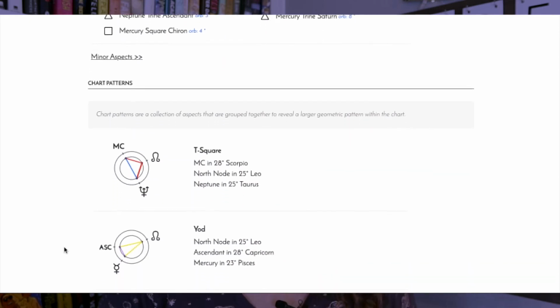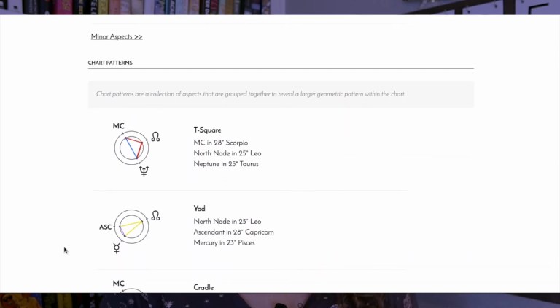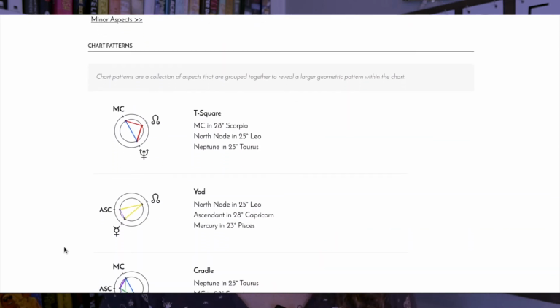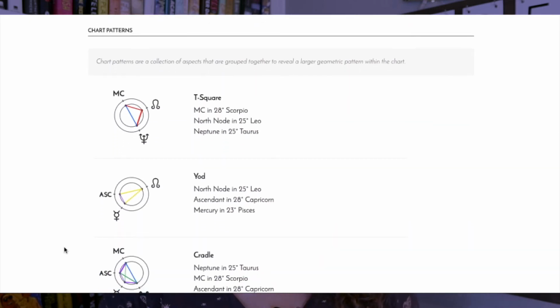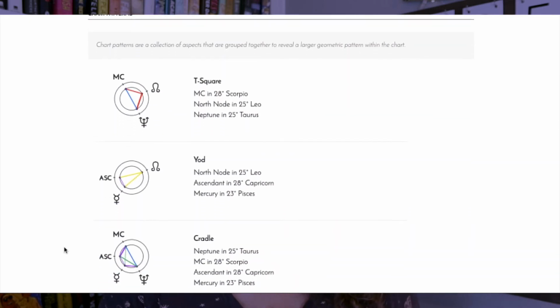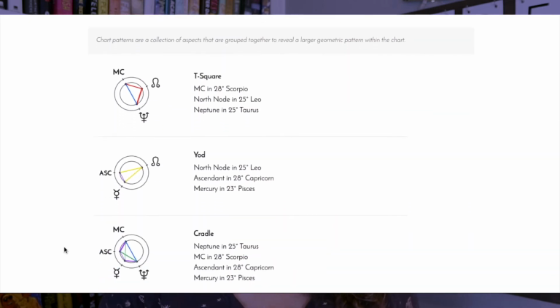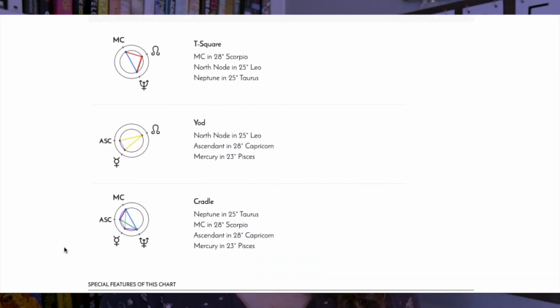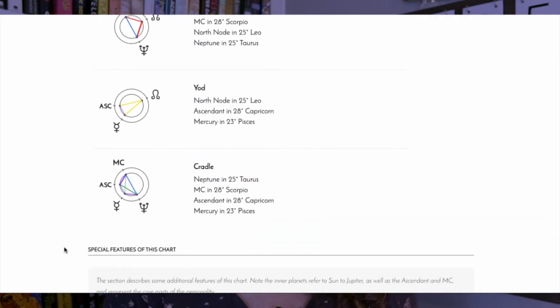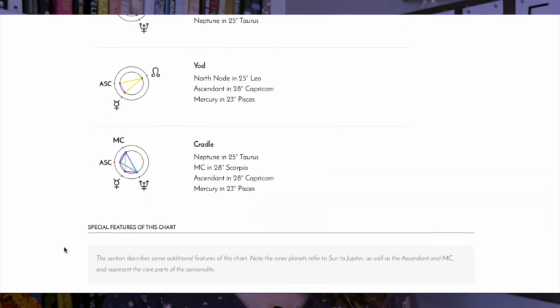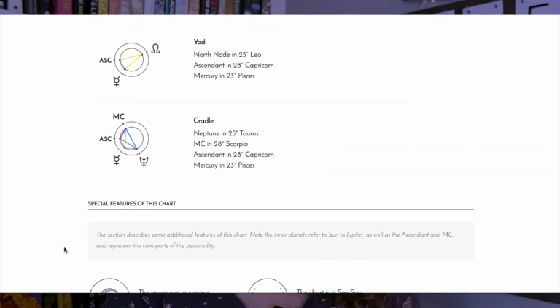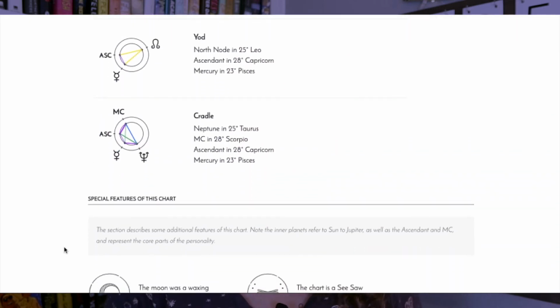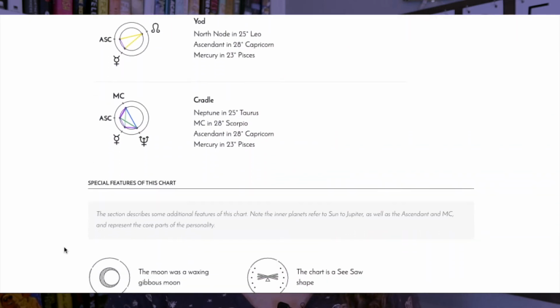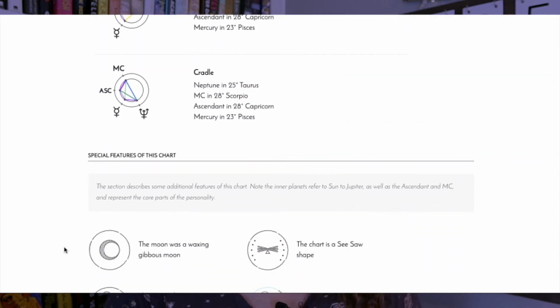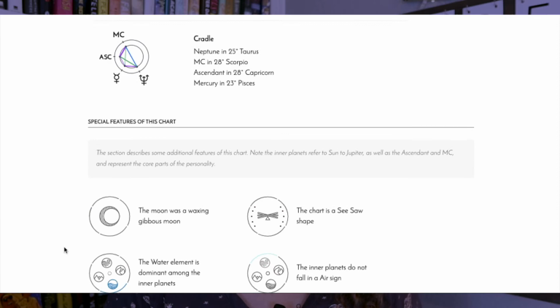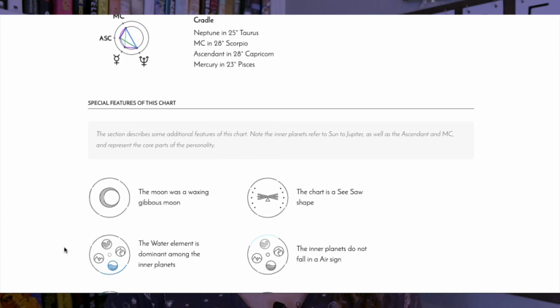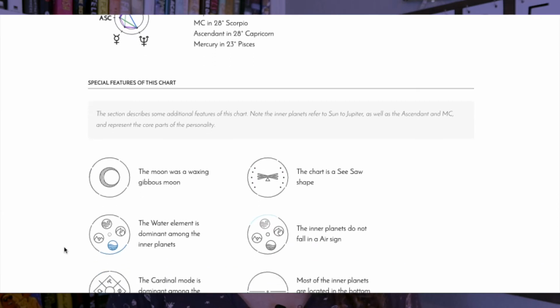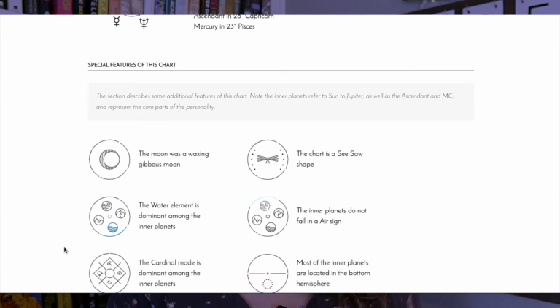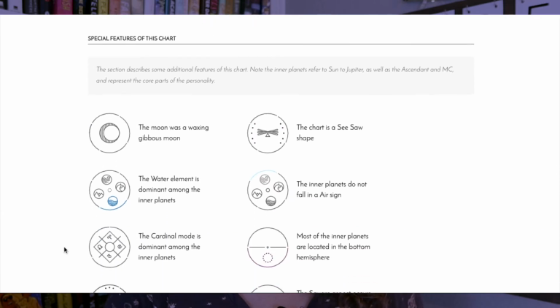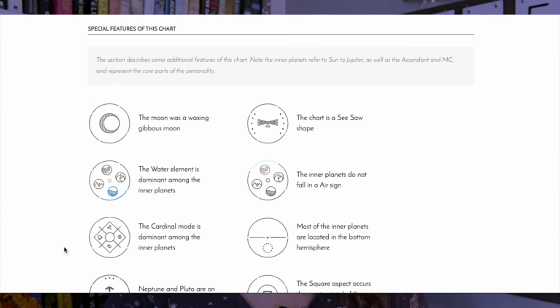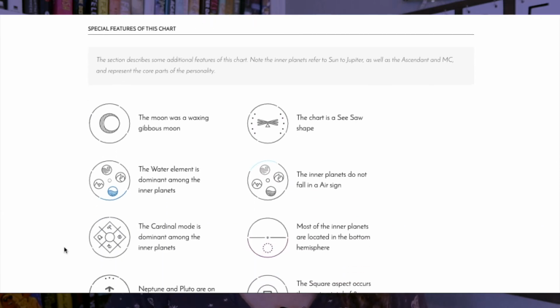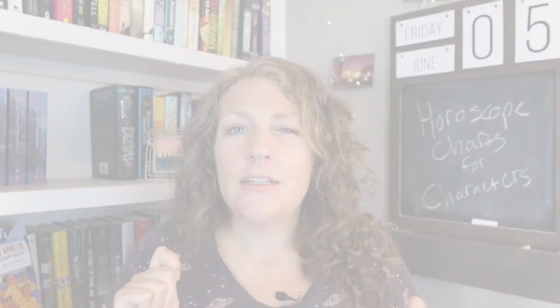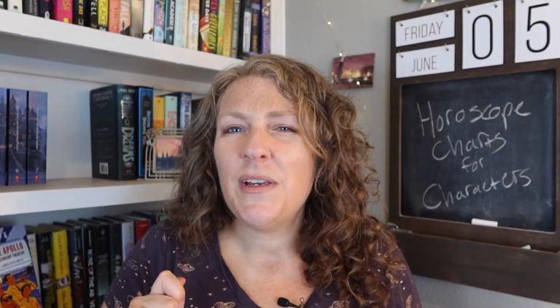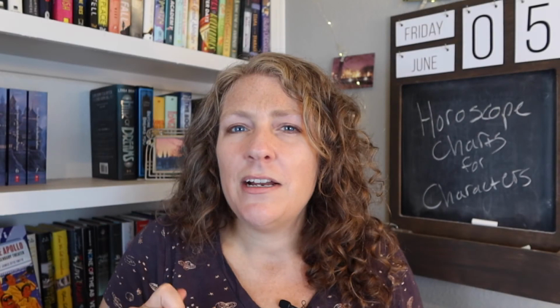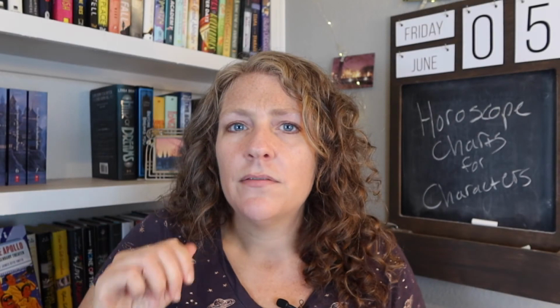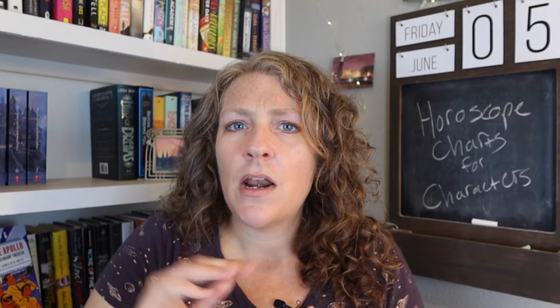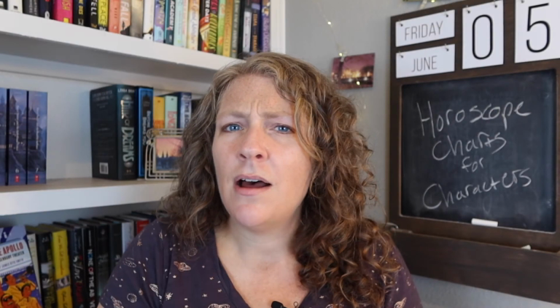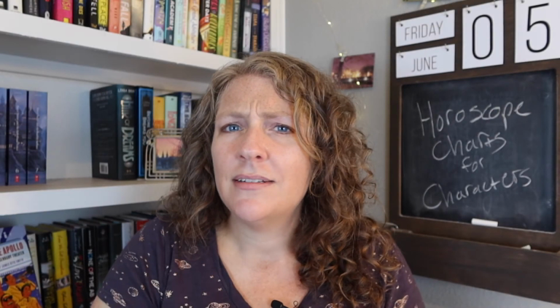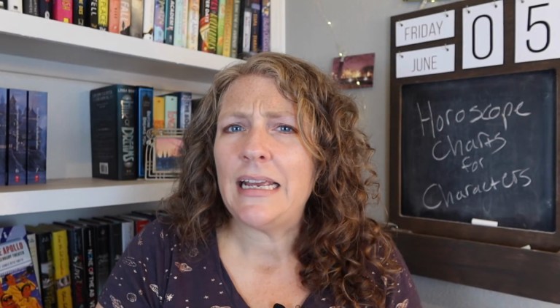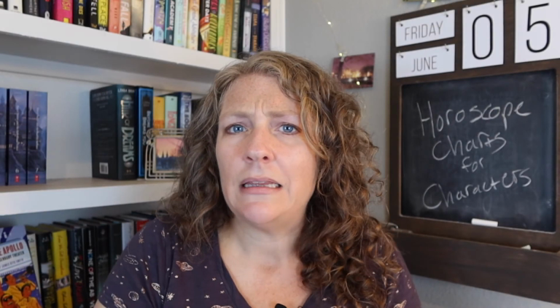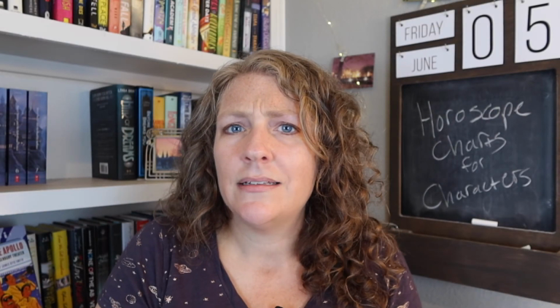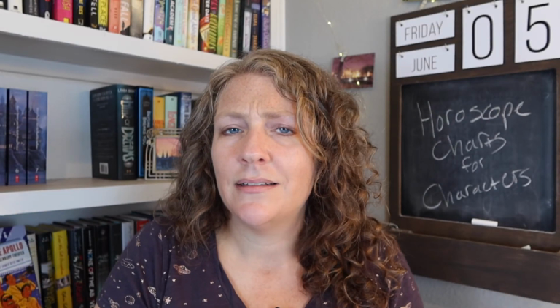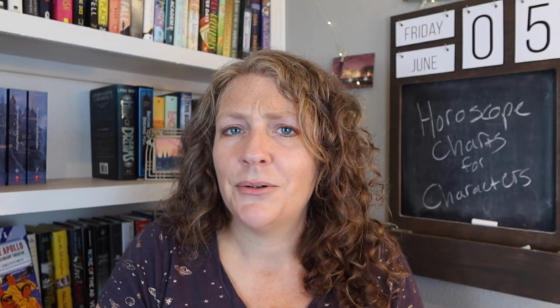And remember, none of this is literal. It's just a fun way to get you thinking.